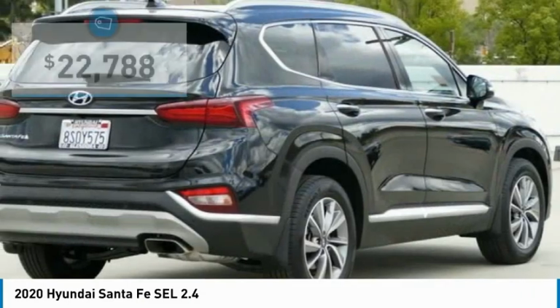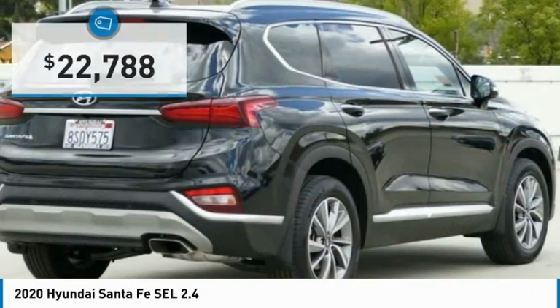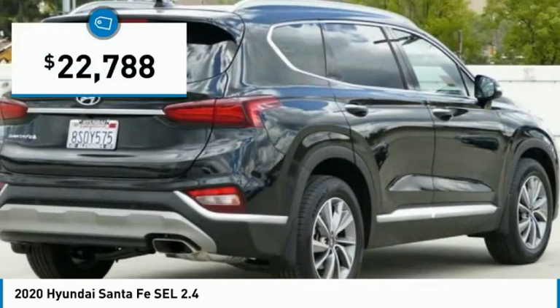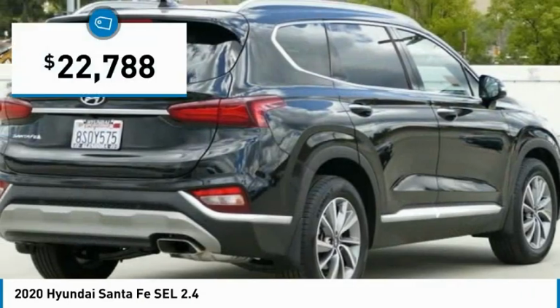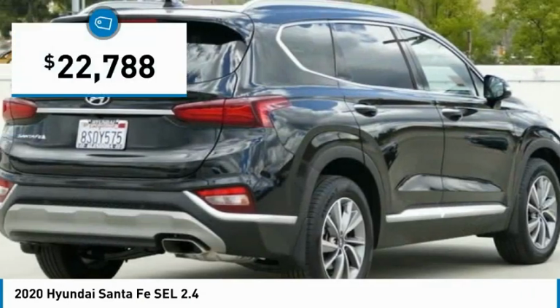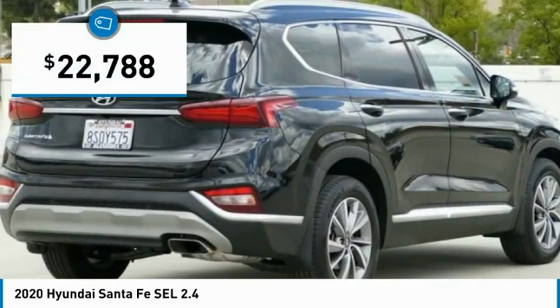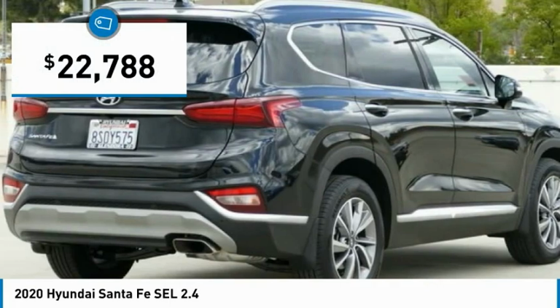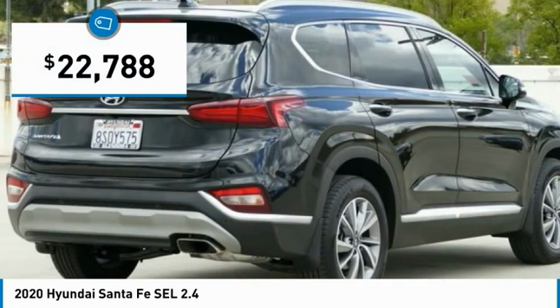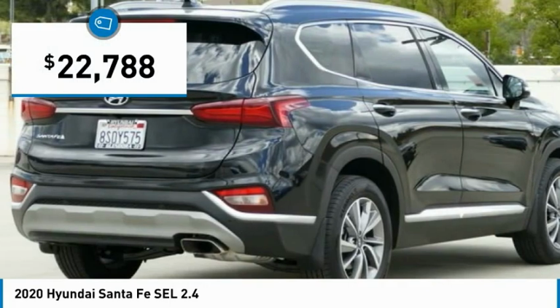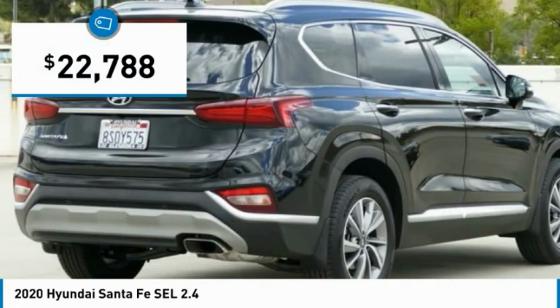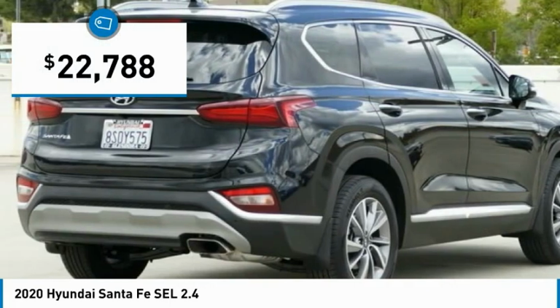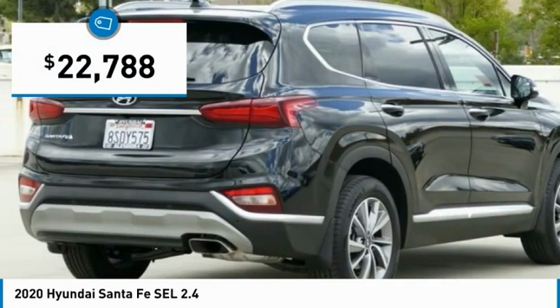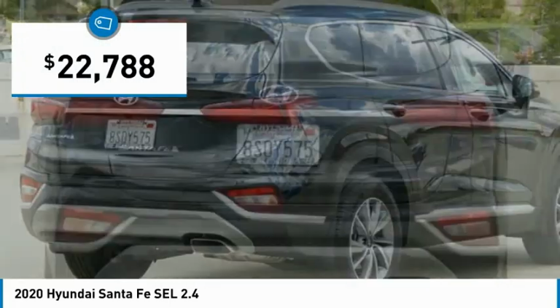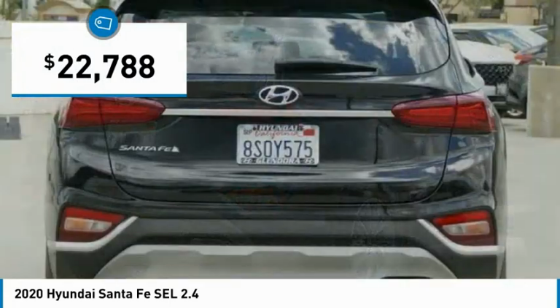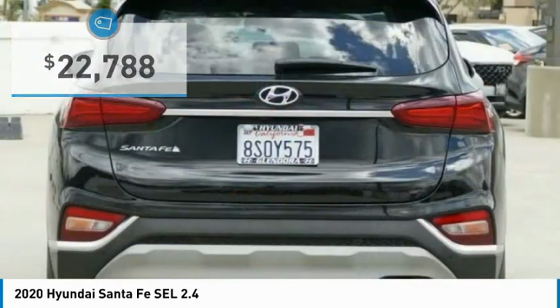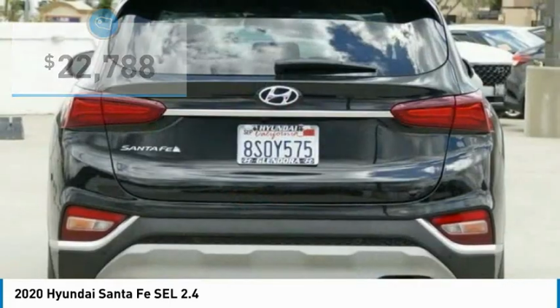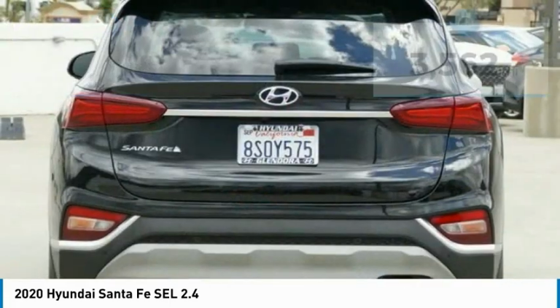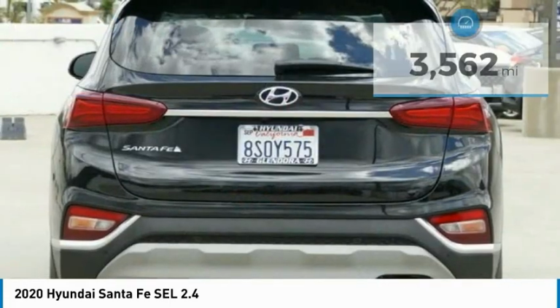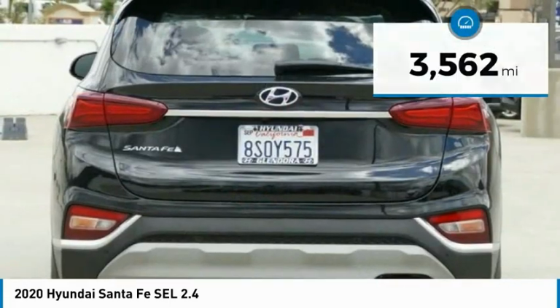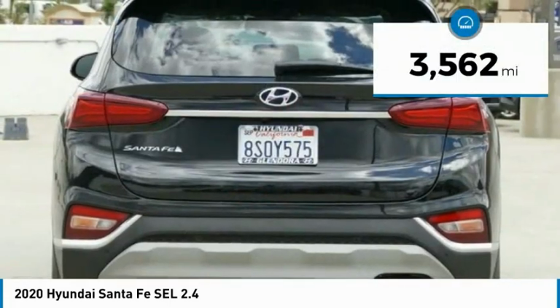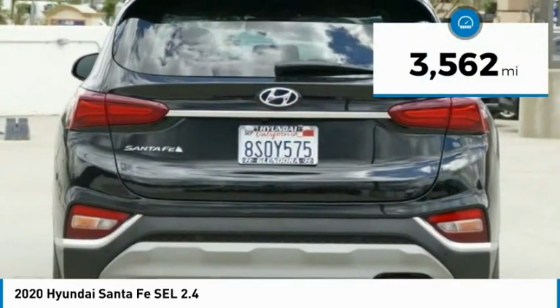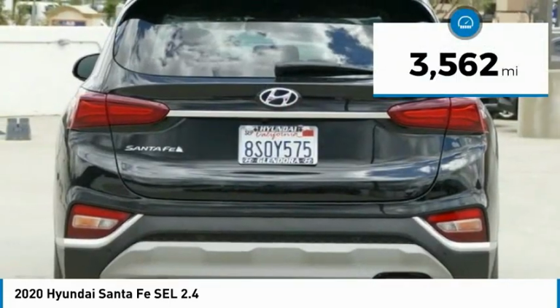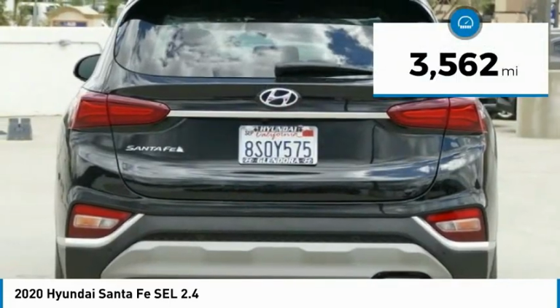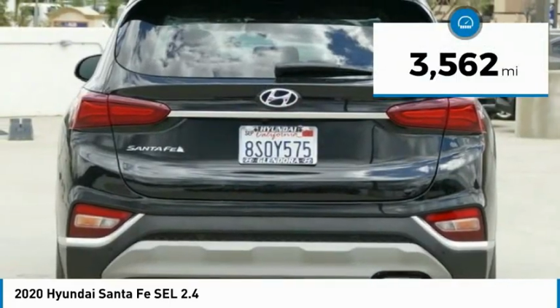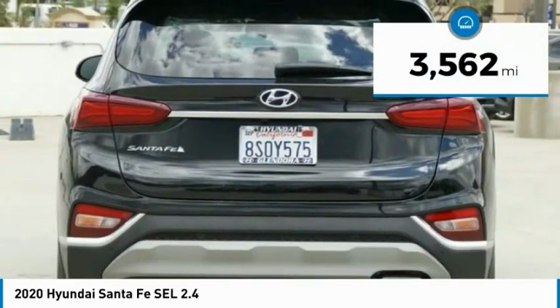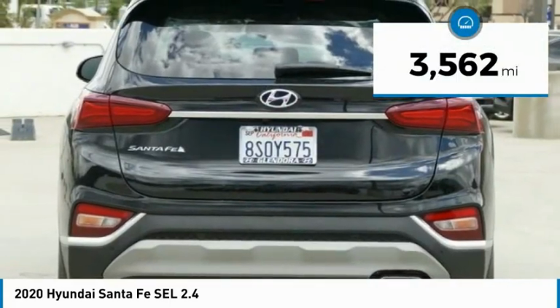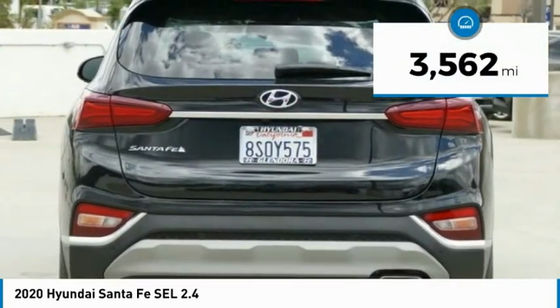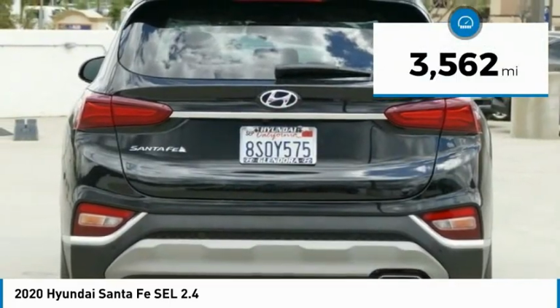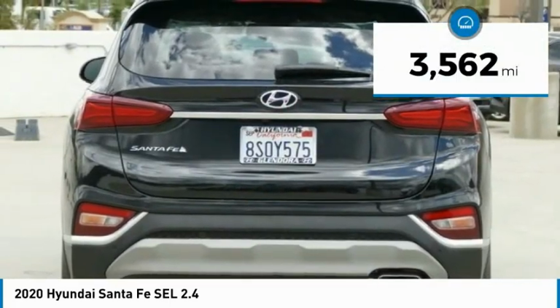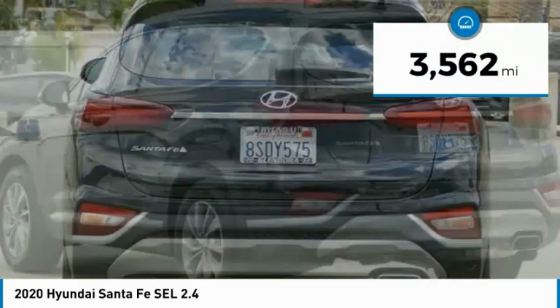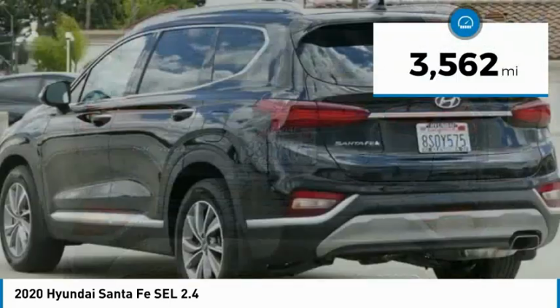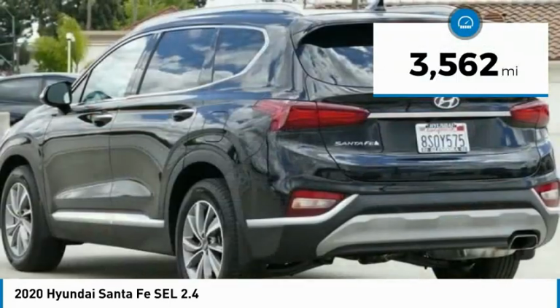It is priced below $25,000, and this vehicle has less than 4,000 miles.